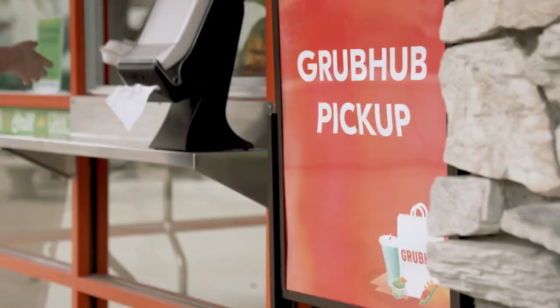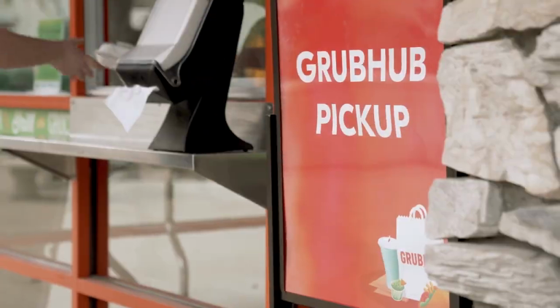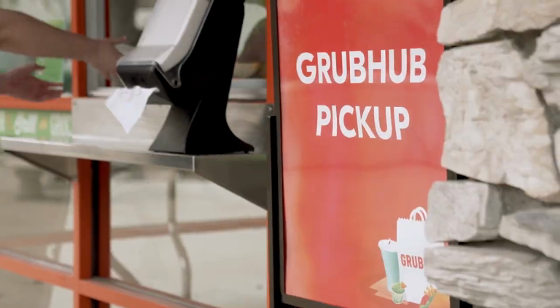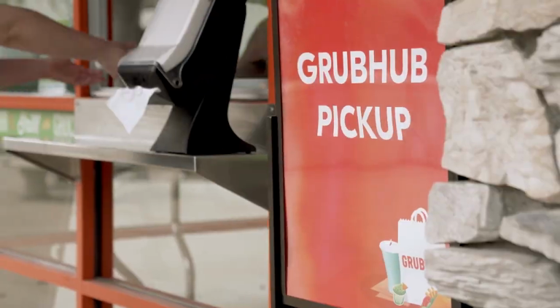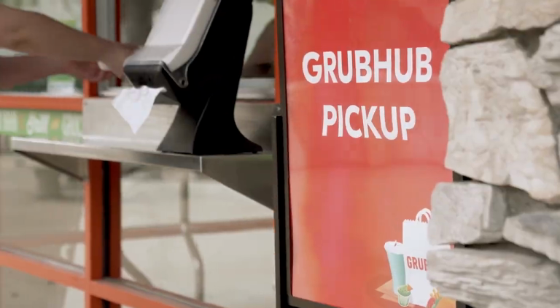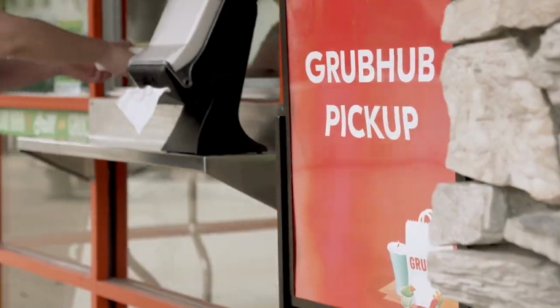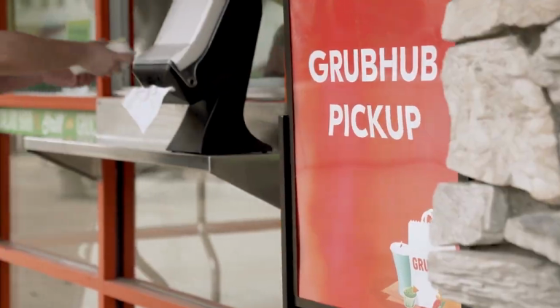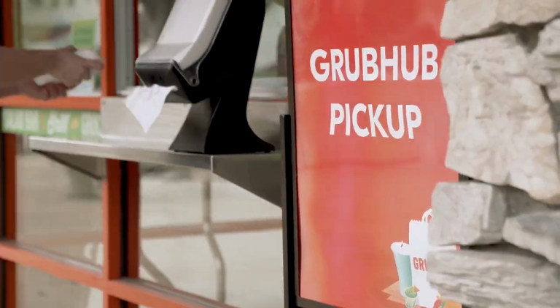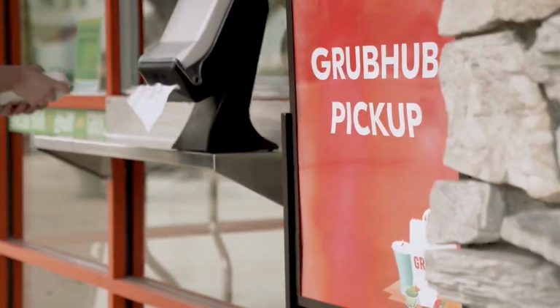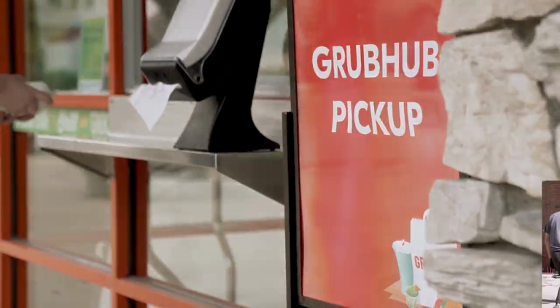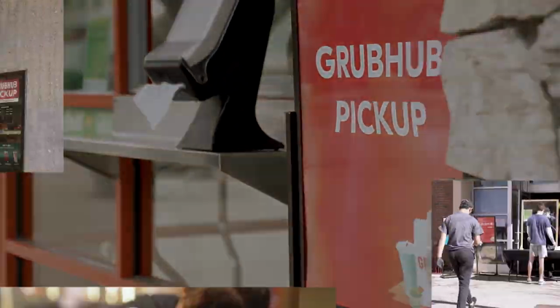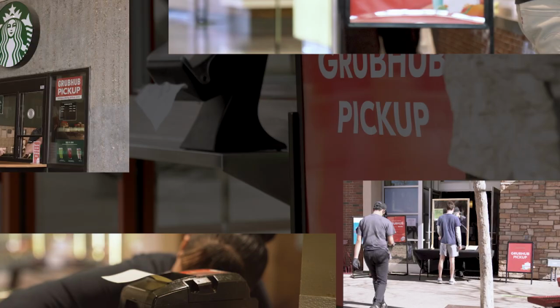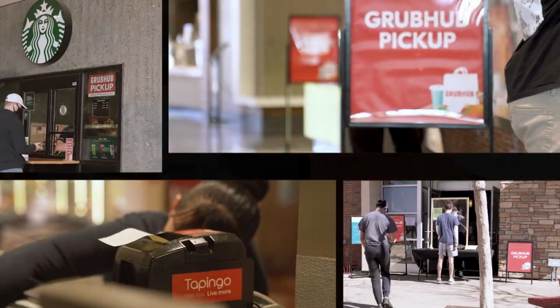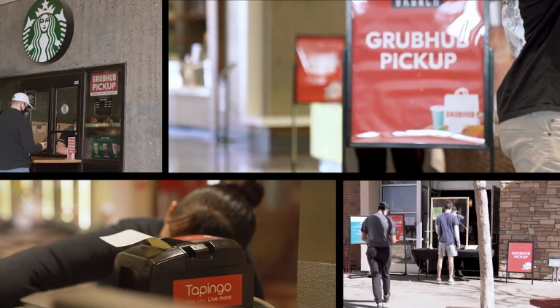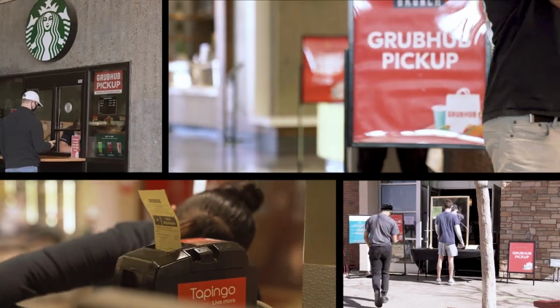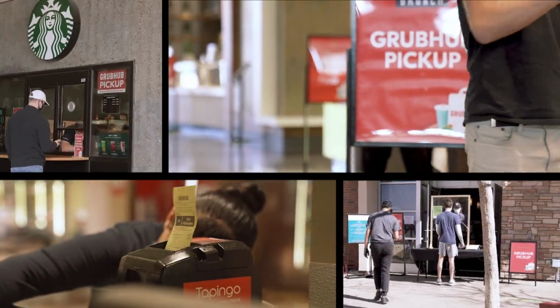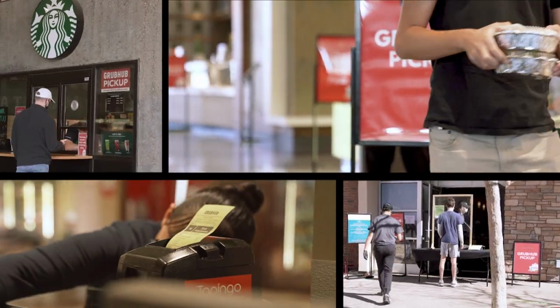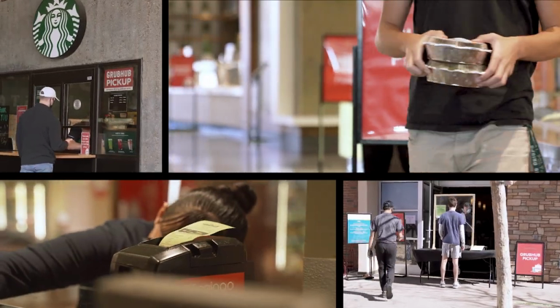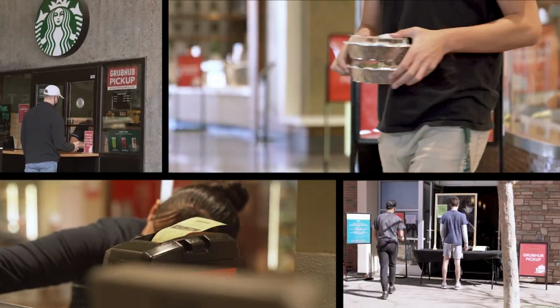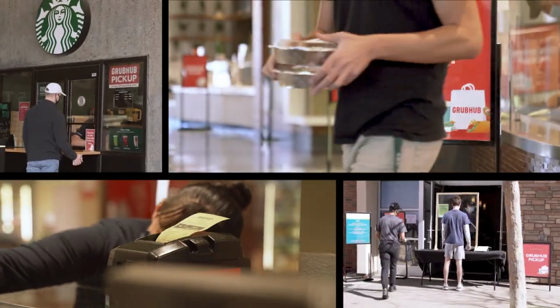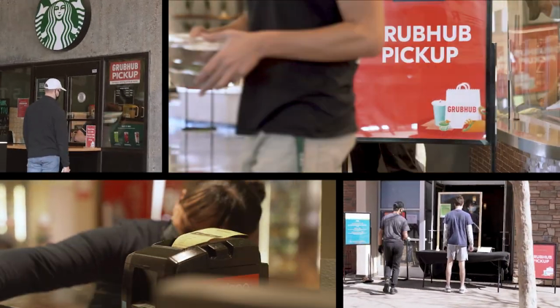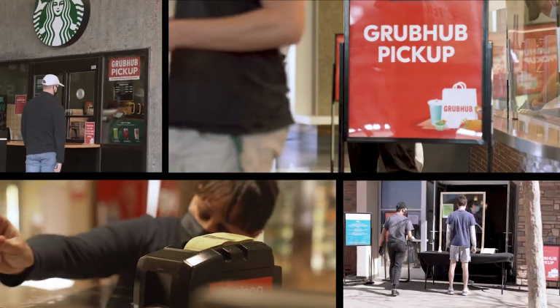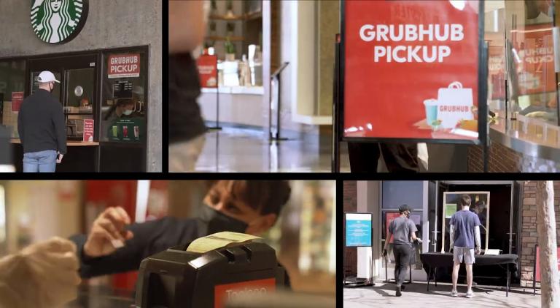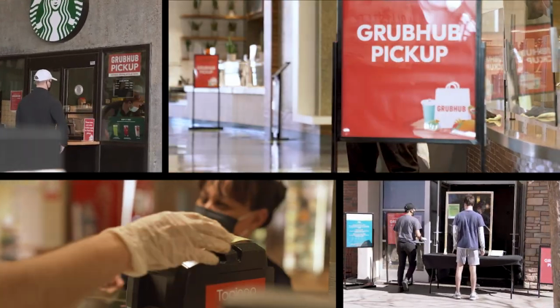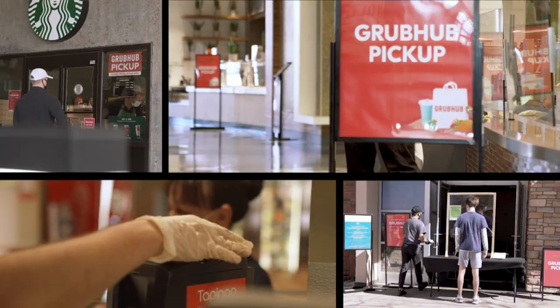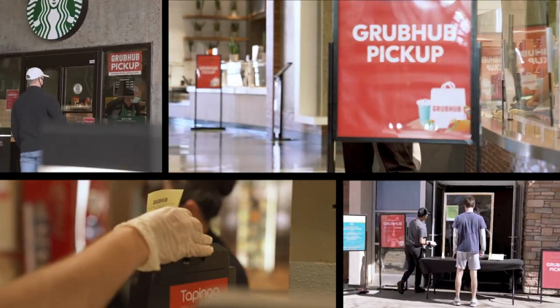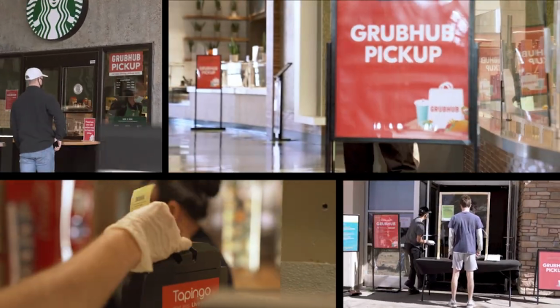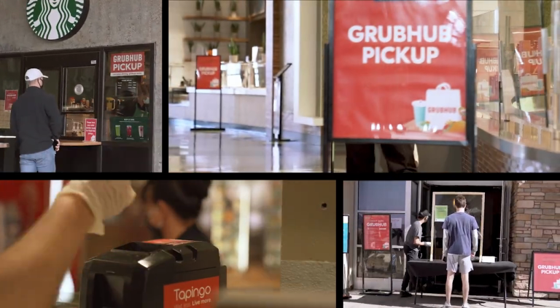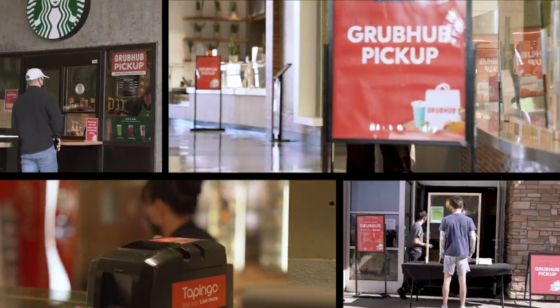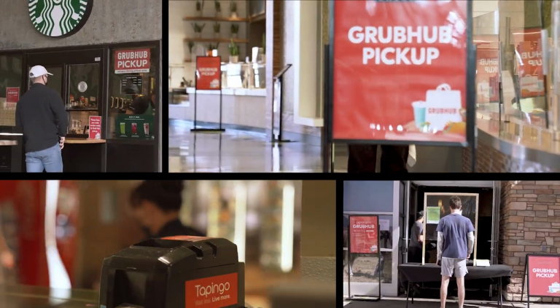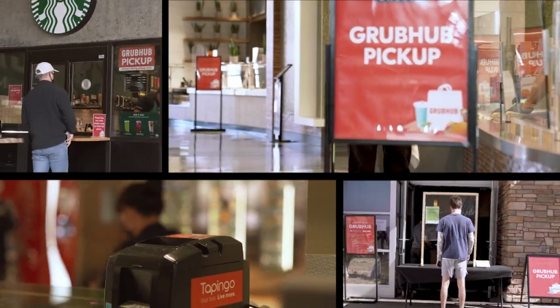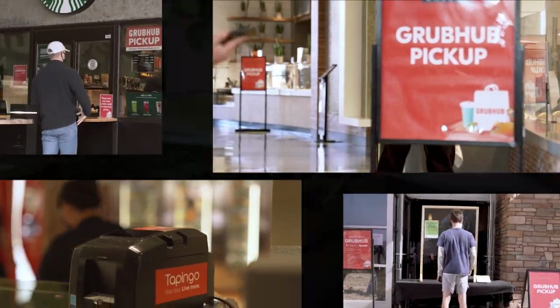Don't forget to skip the line with Grubhub. Order ahead for most restaurants on campus for contactless pickup.